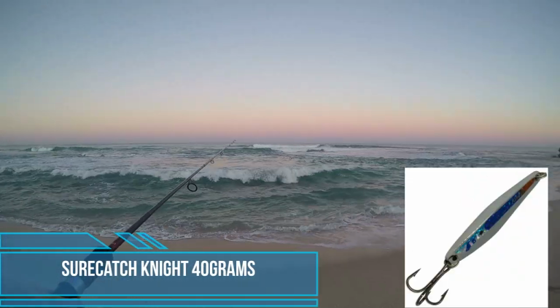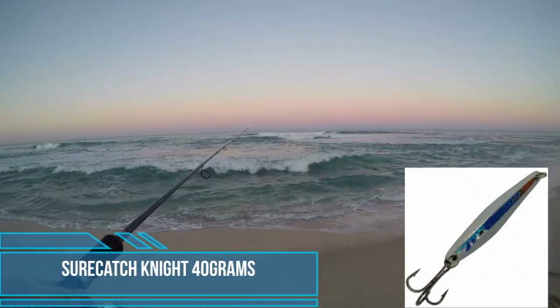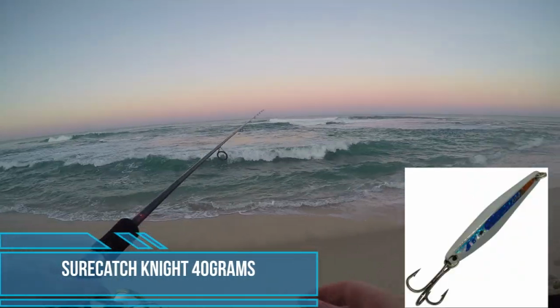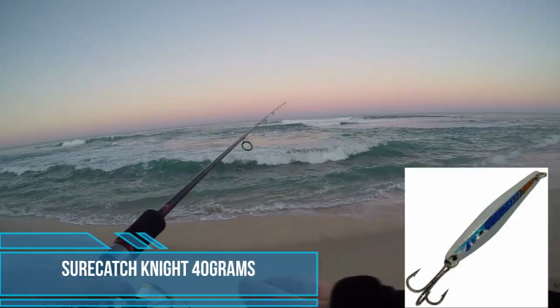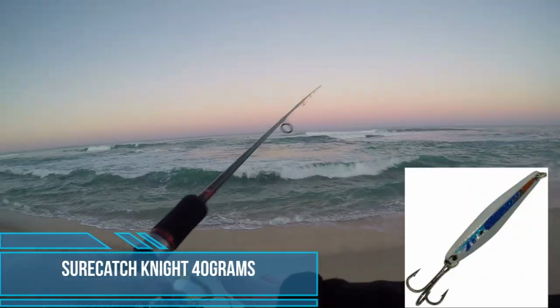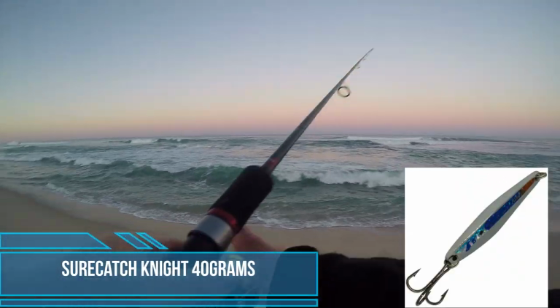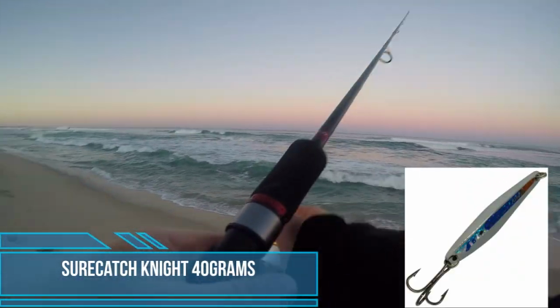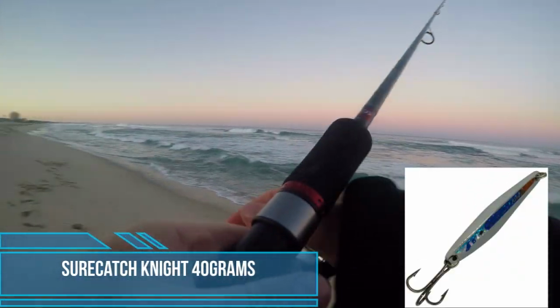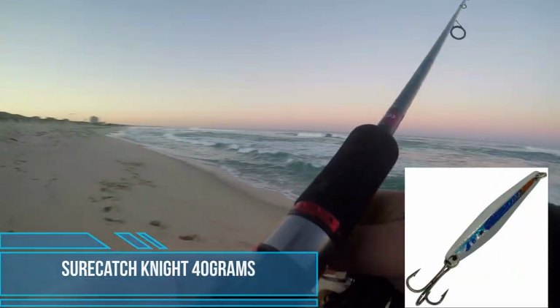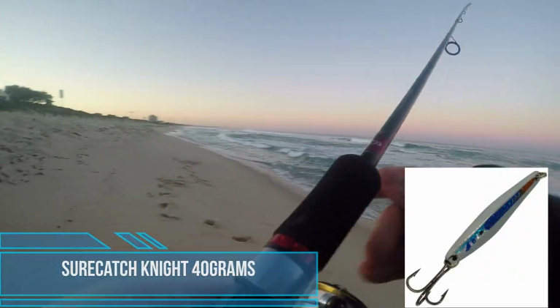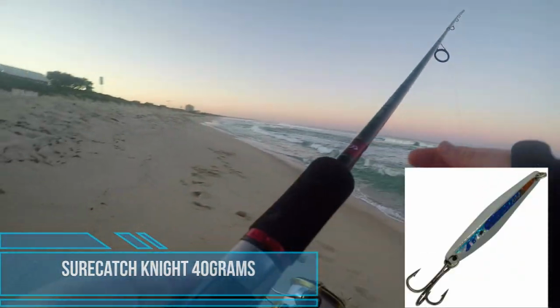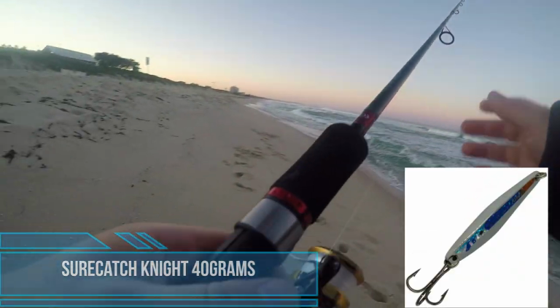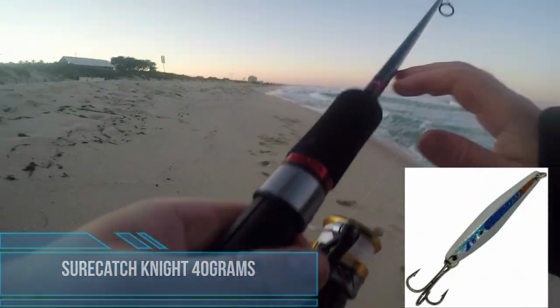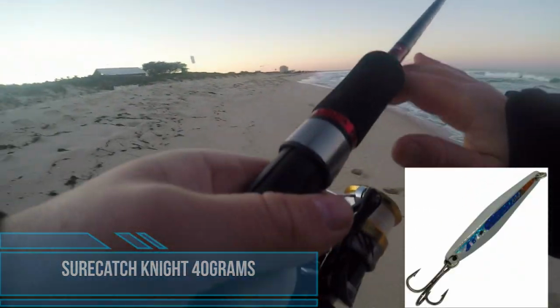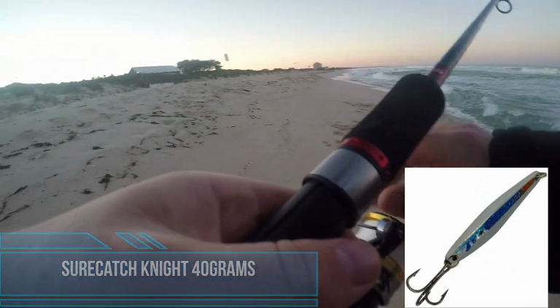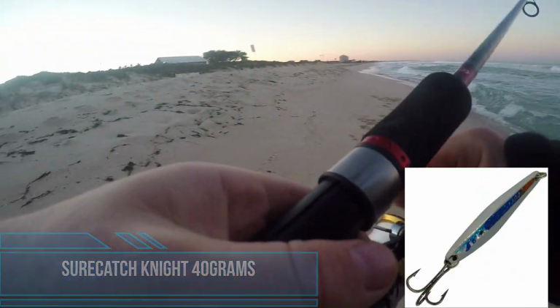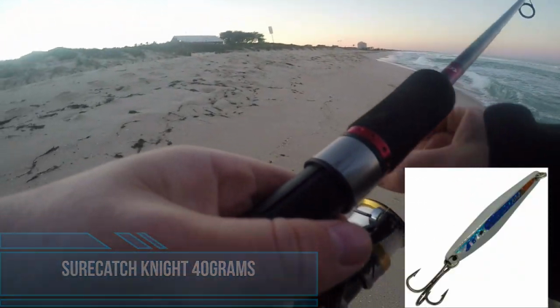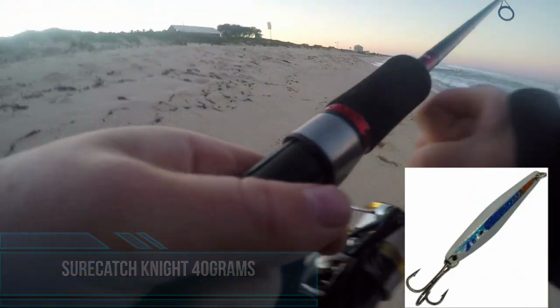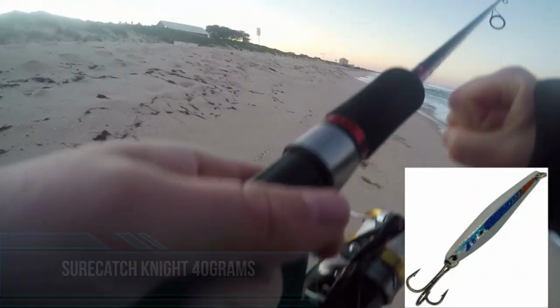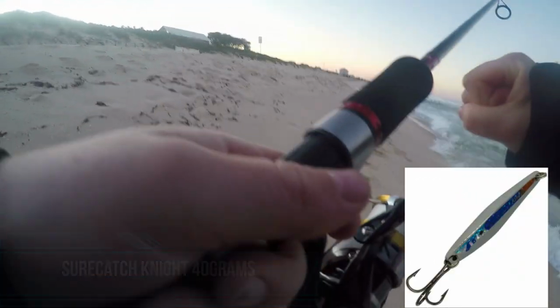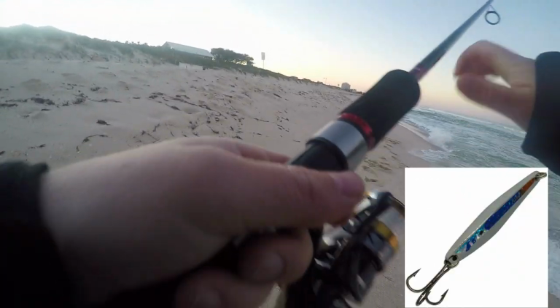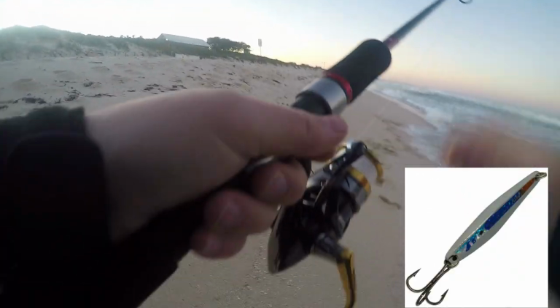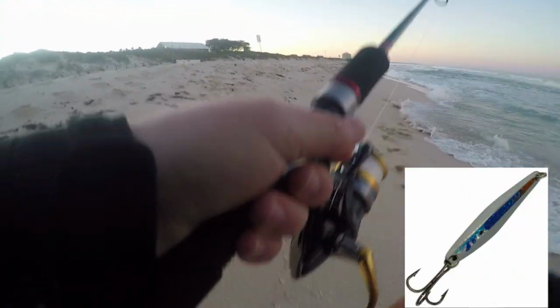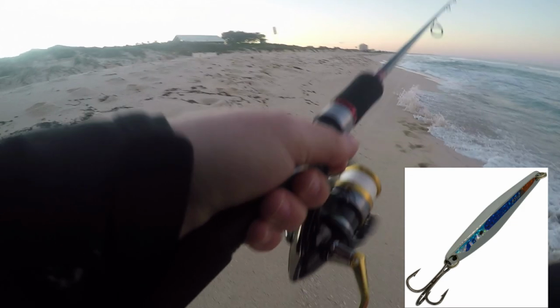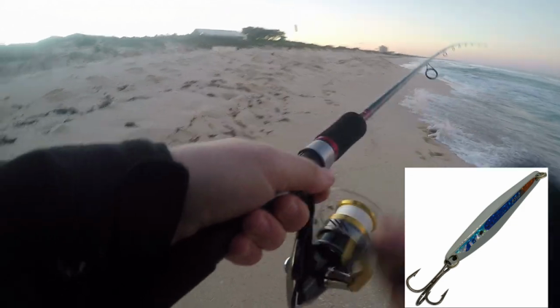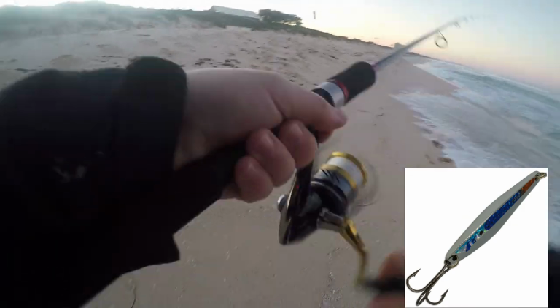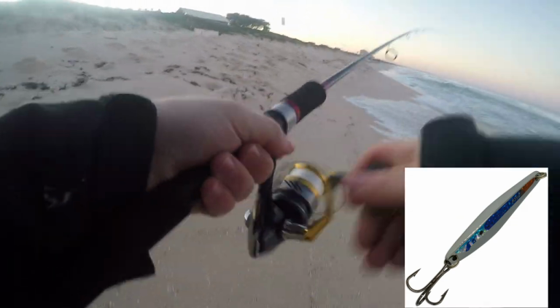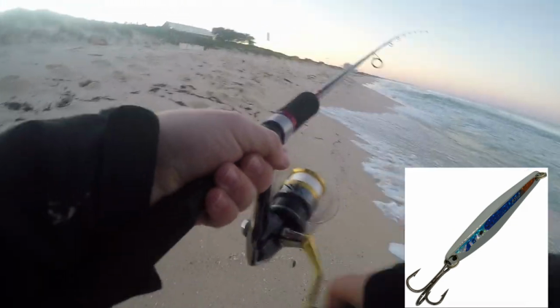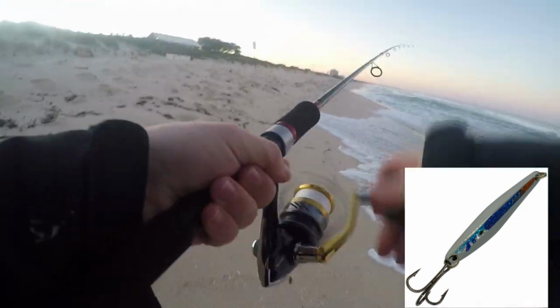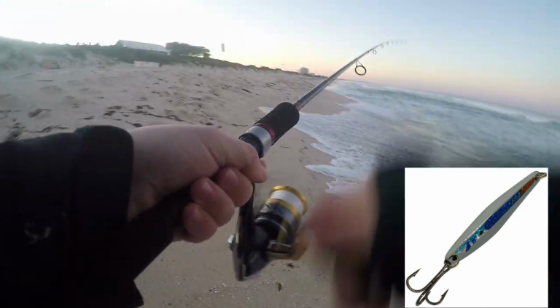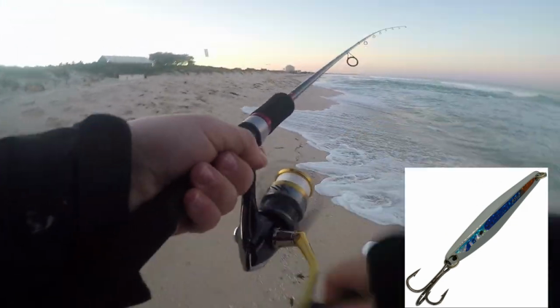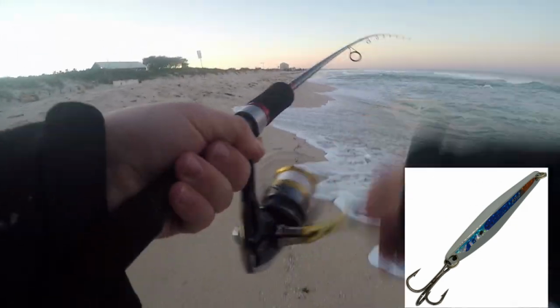Tailor will take most of the well-known metal lures. Today I'm using the Shore Catch Knight 40 grams.